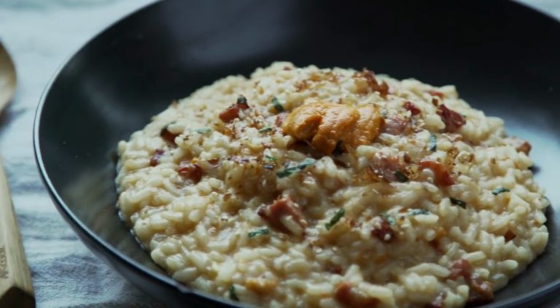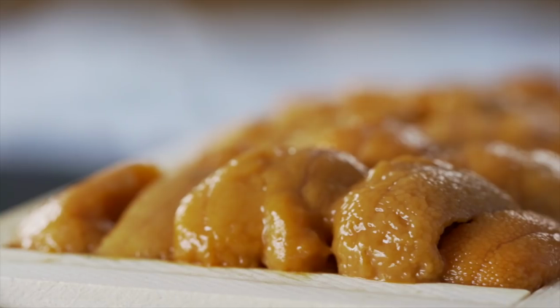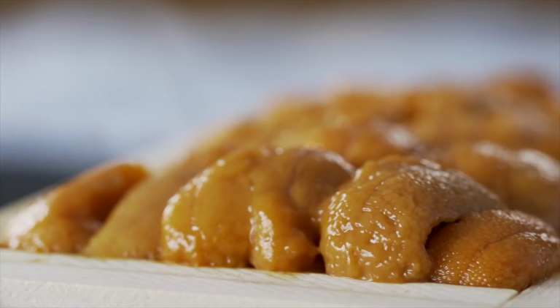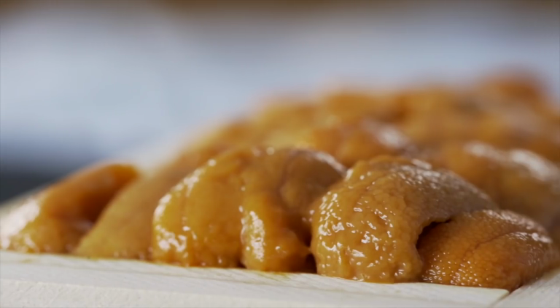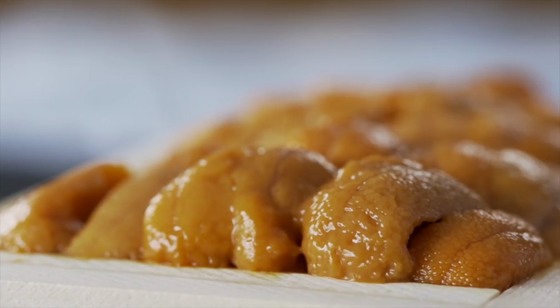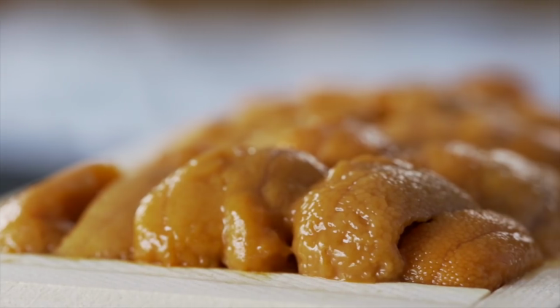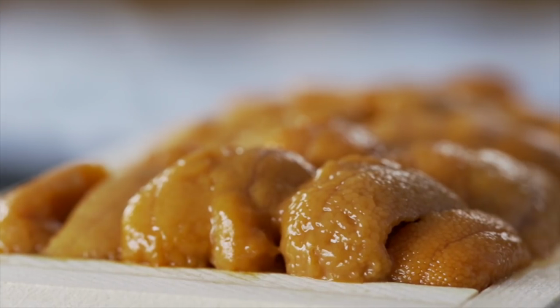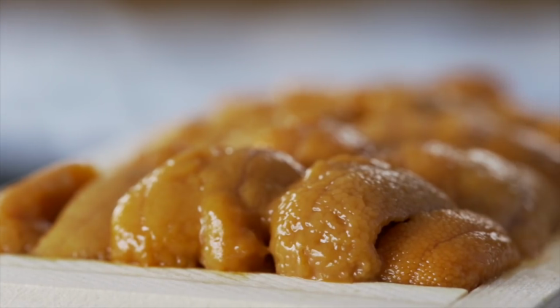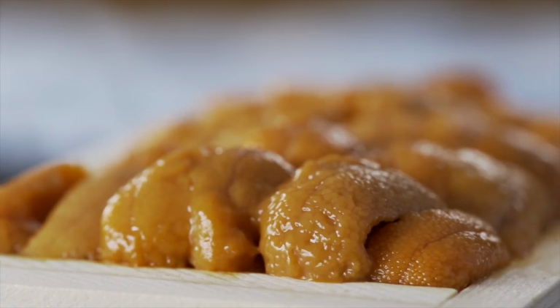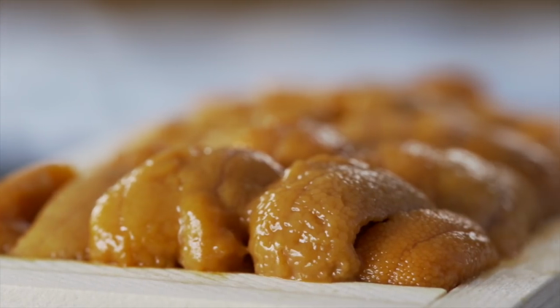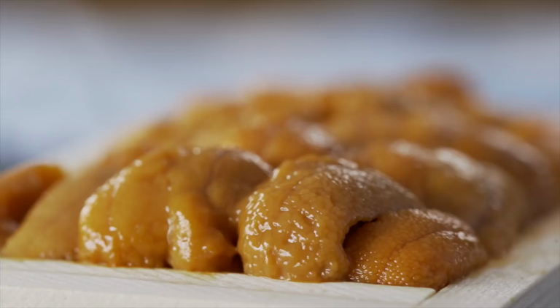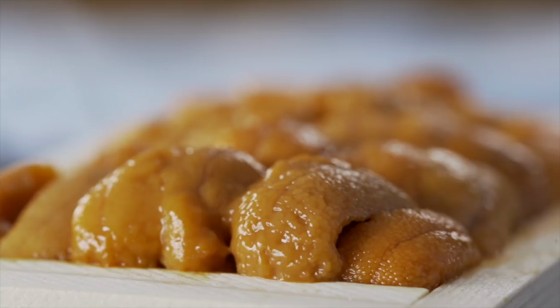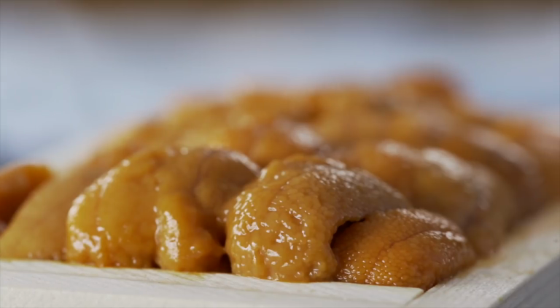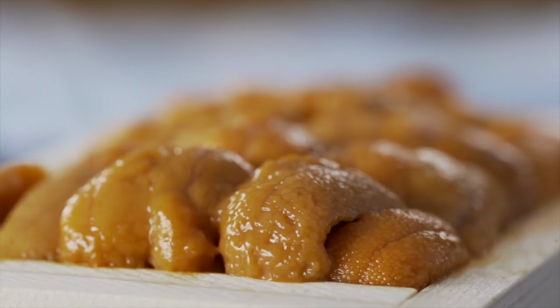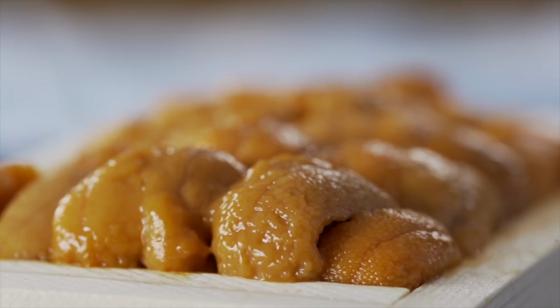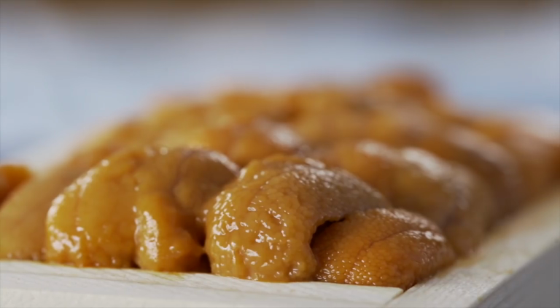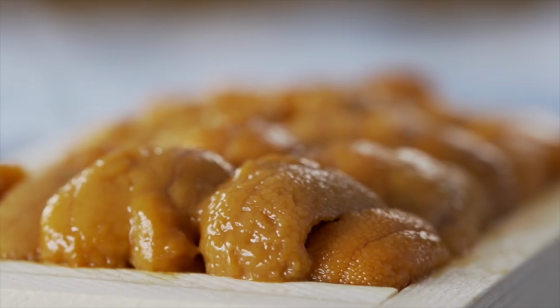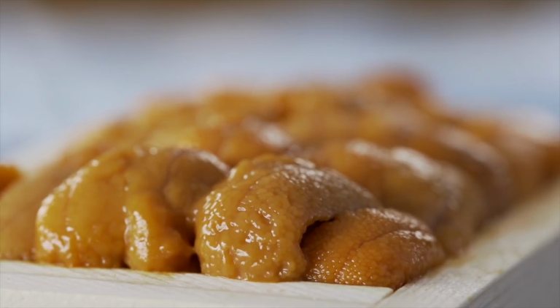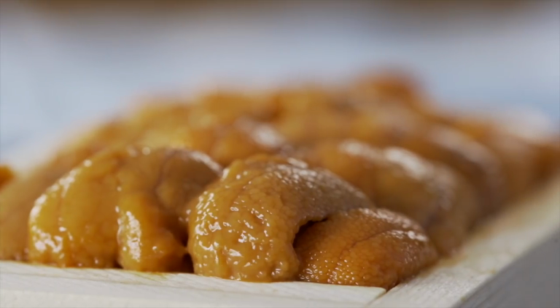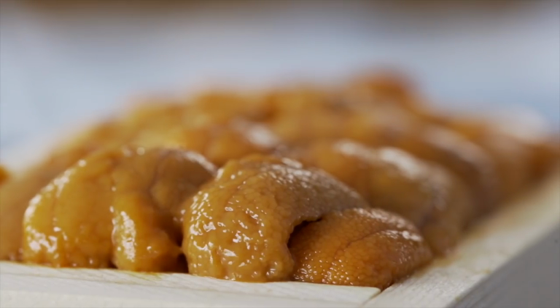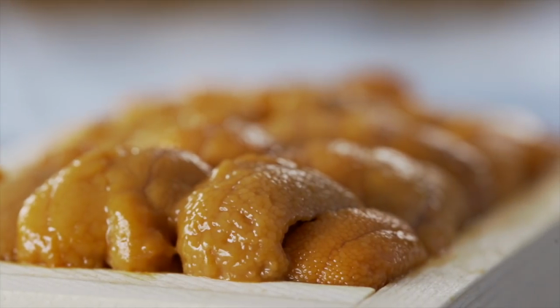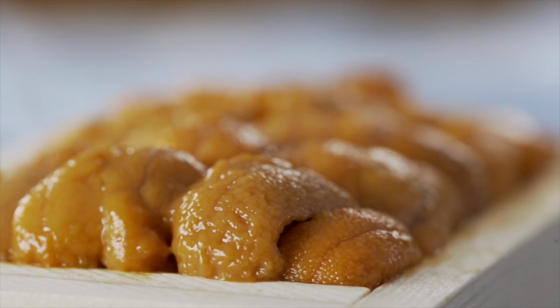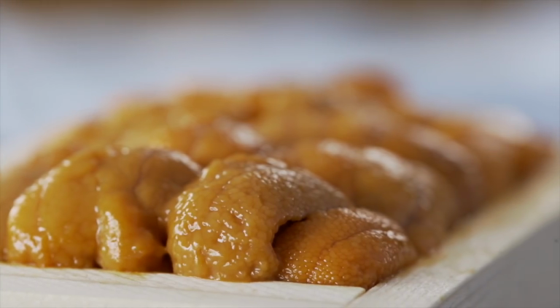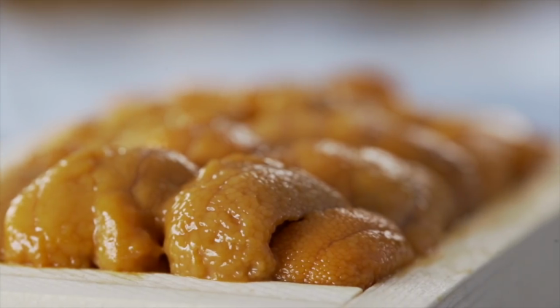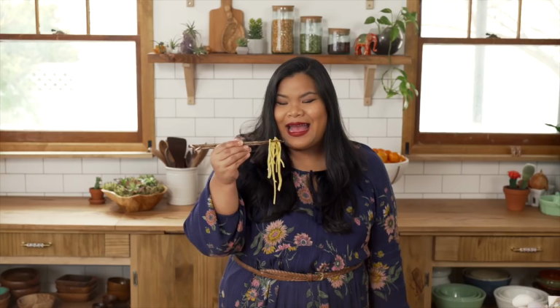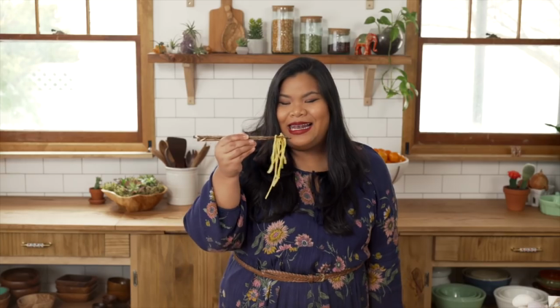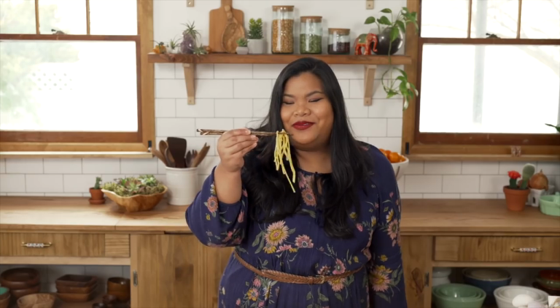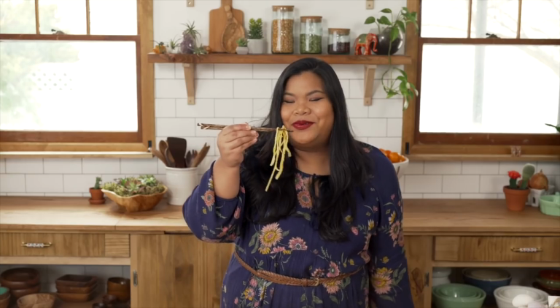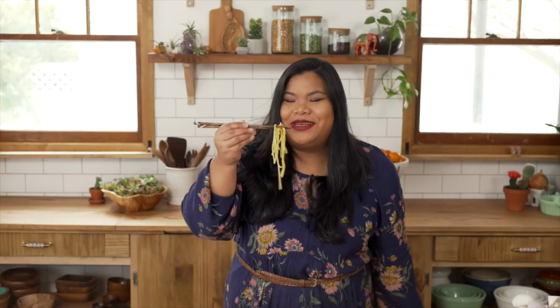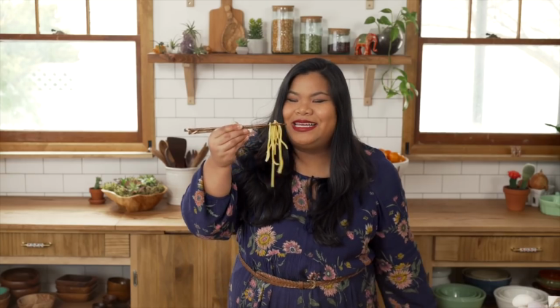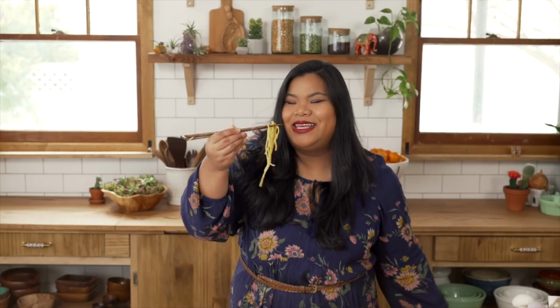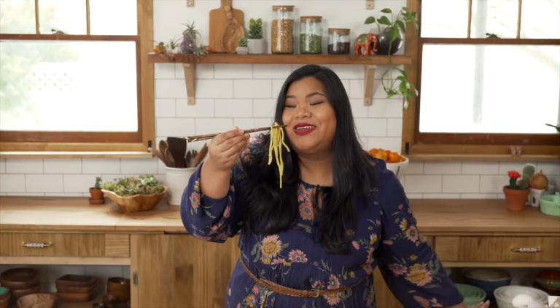And there you have it — uni four ways. I really hope you'll dive in and give these recipes a try. I love uni too.